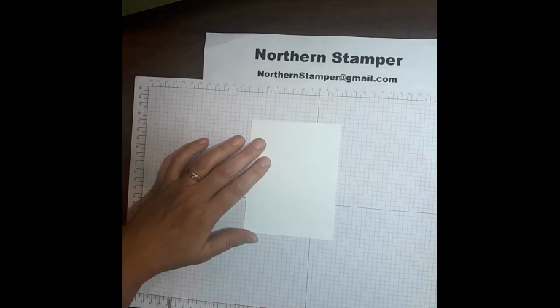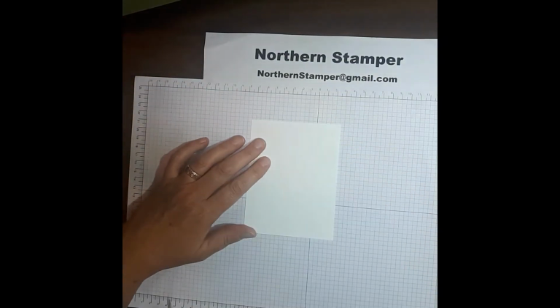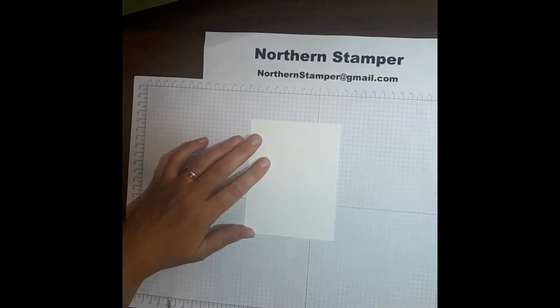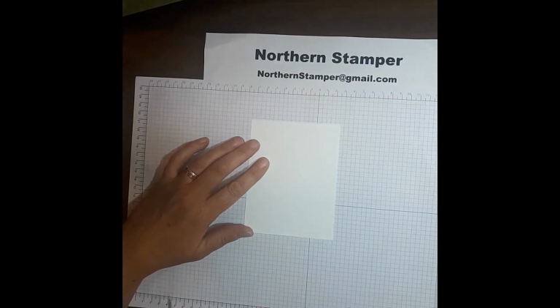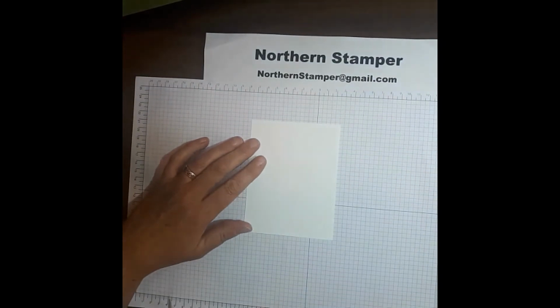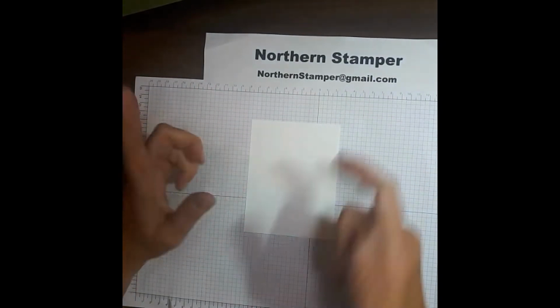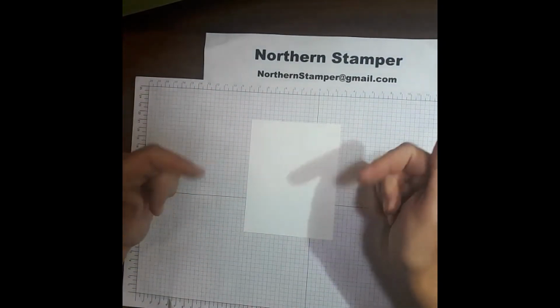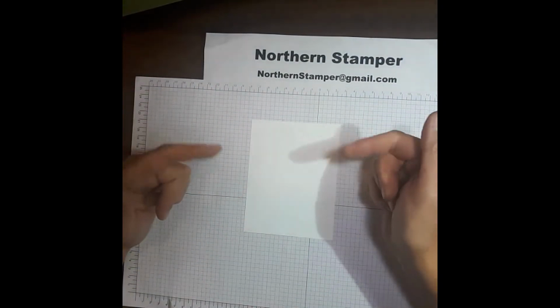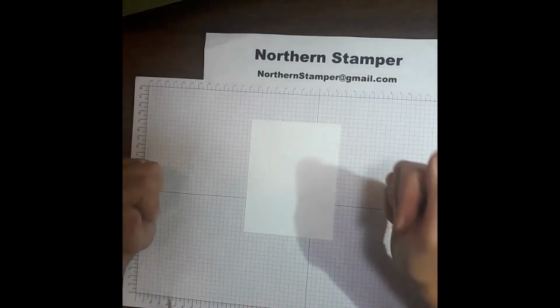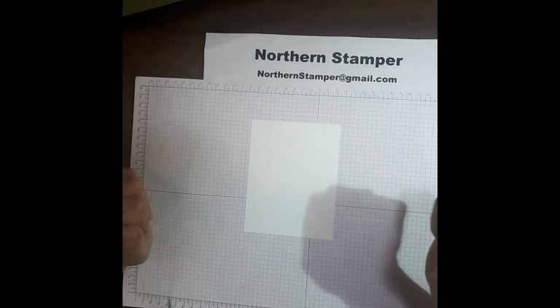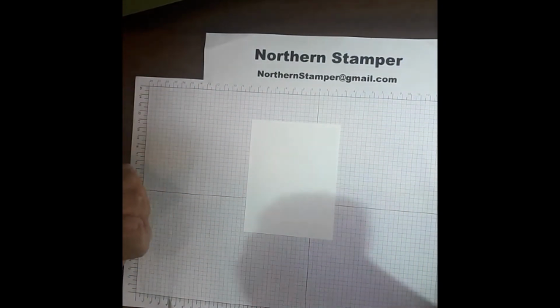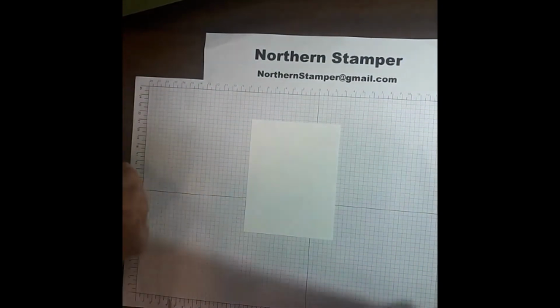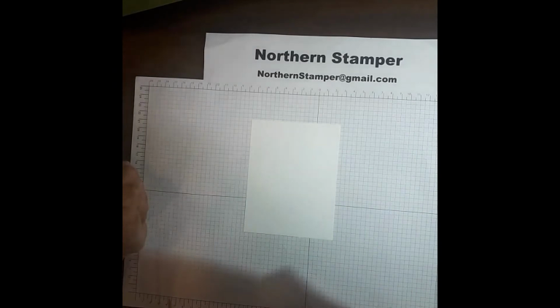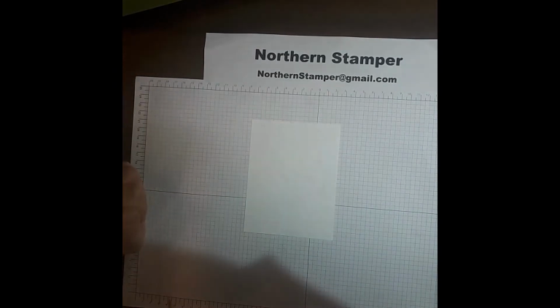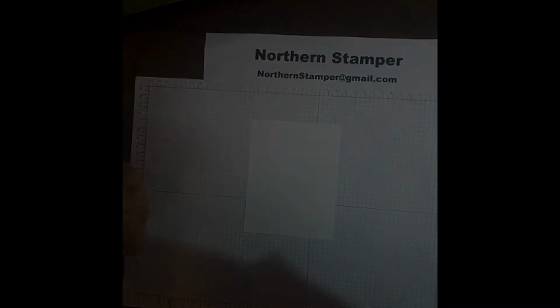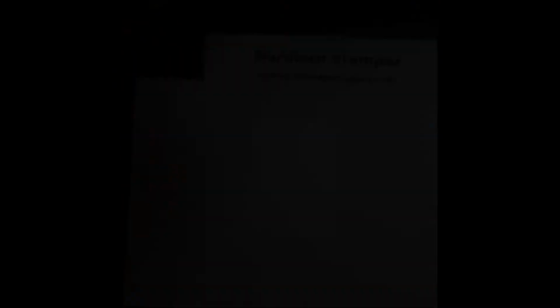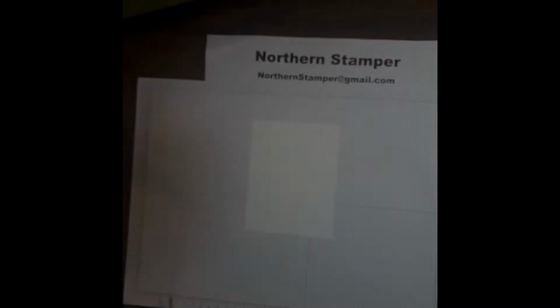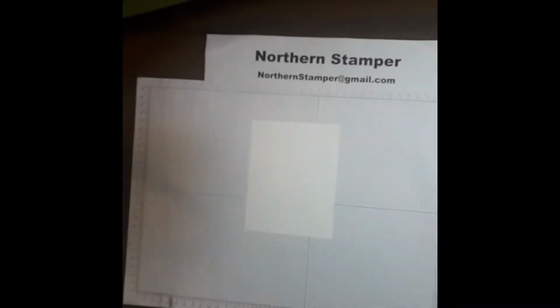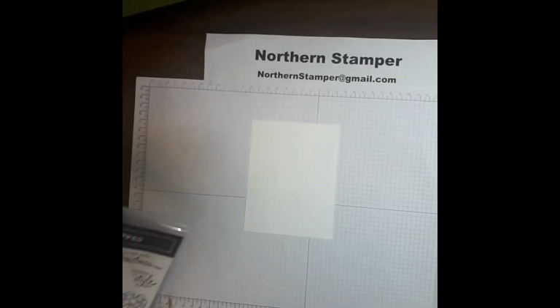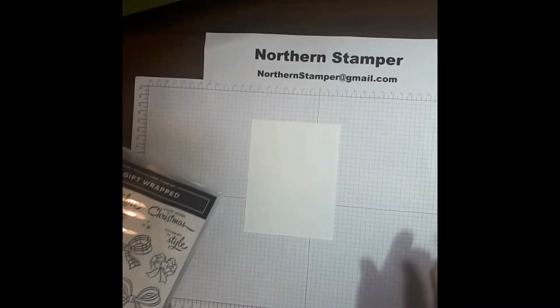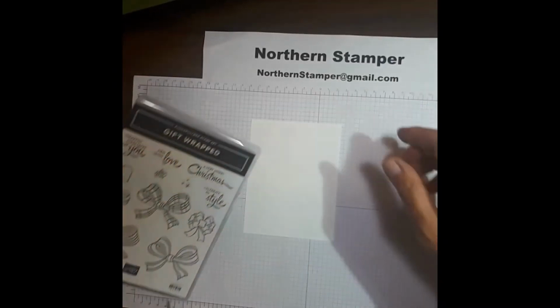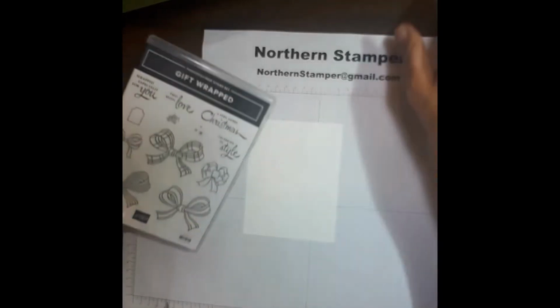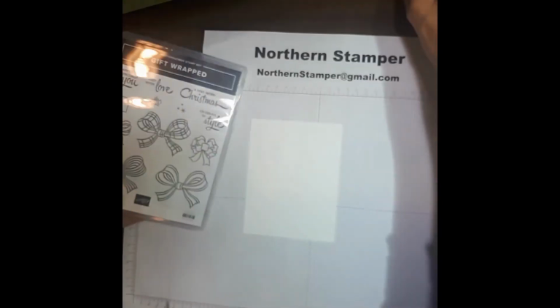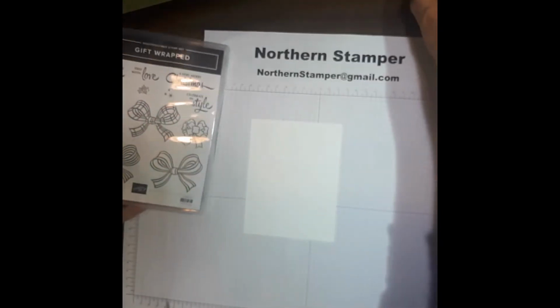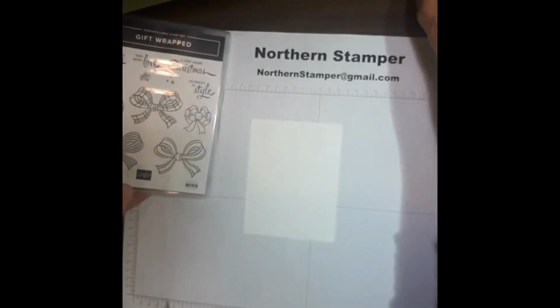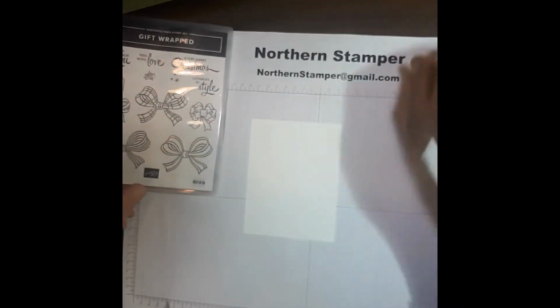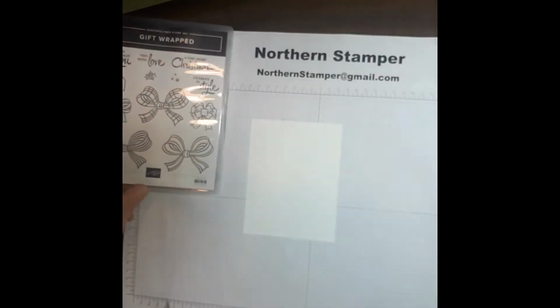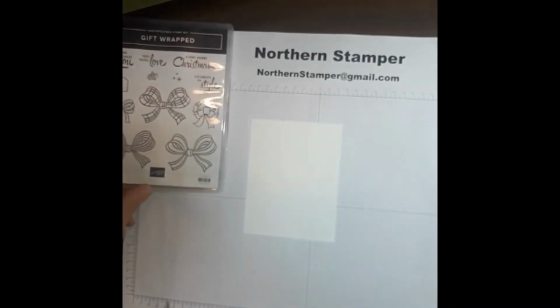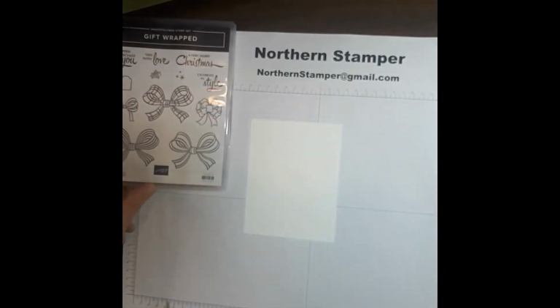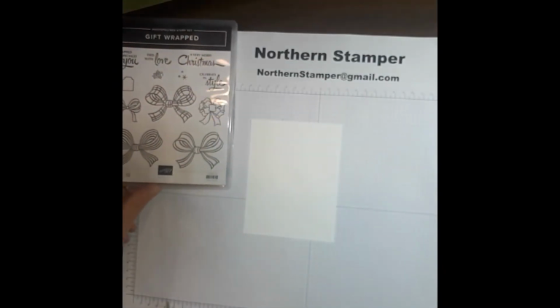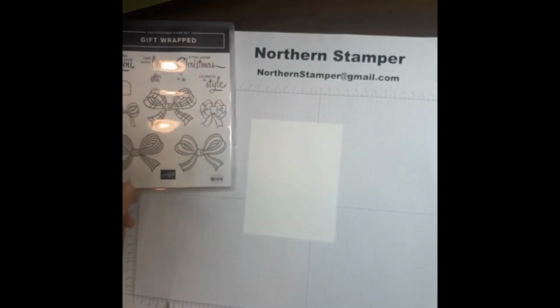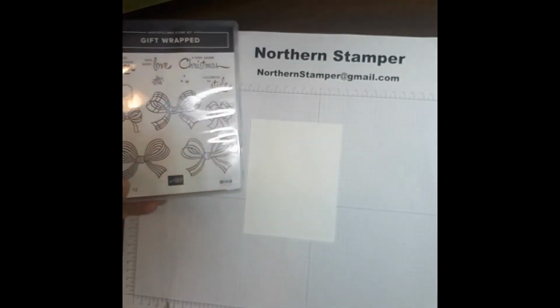Remember, Northern Stamper. Don't forget to comment below. So let's get started — we are going to use some of the stamps out of this stamp set.